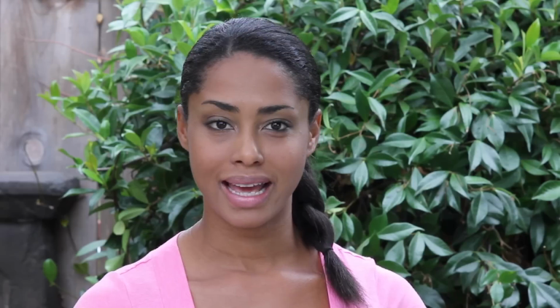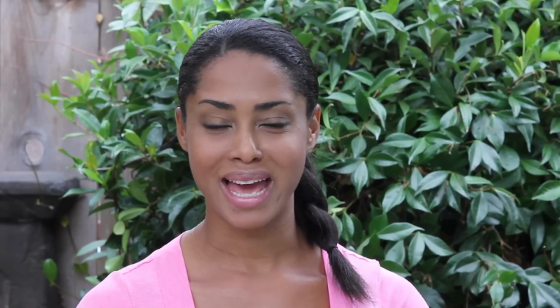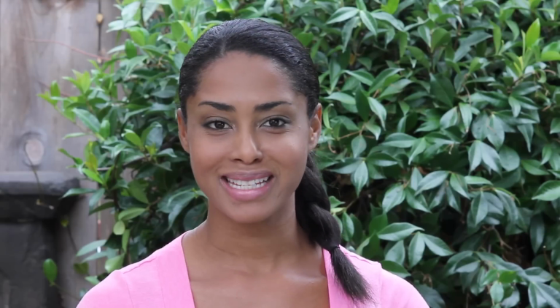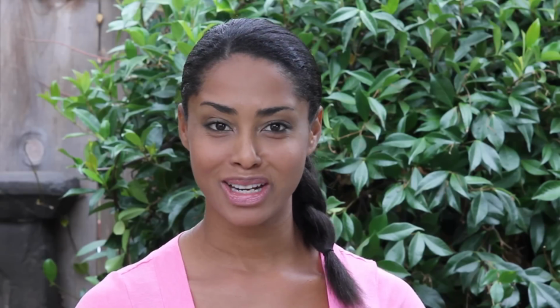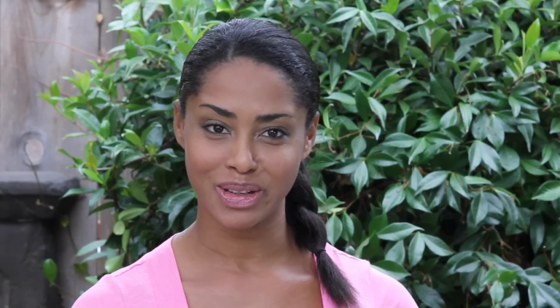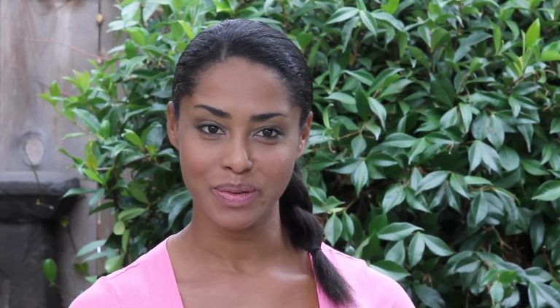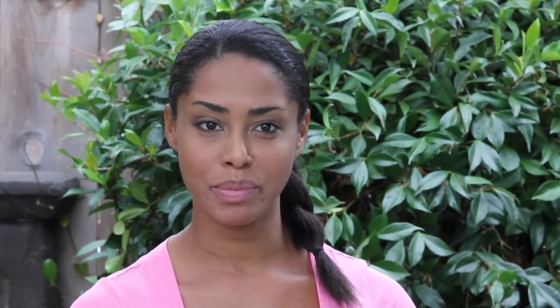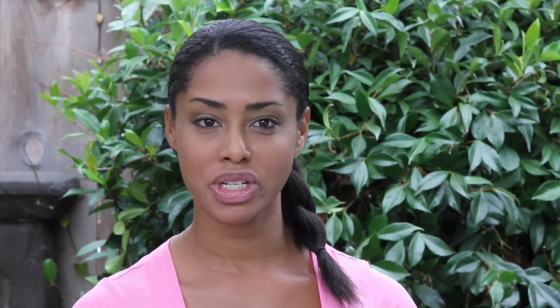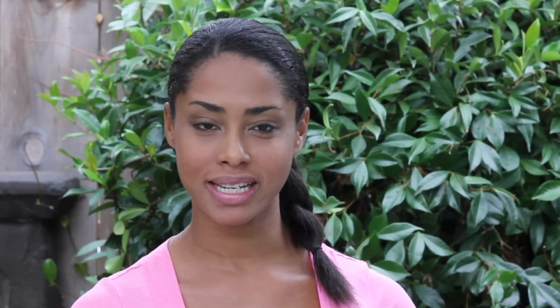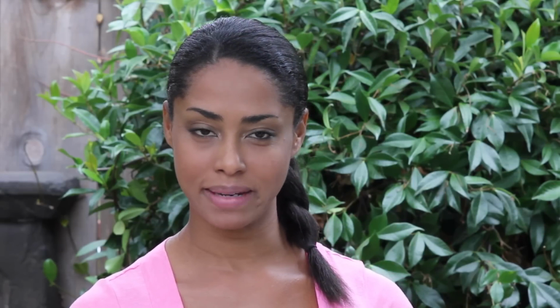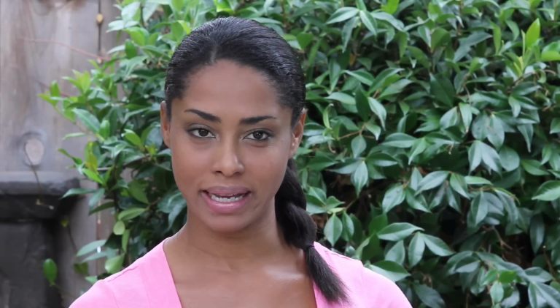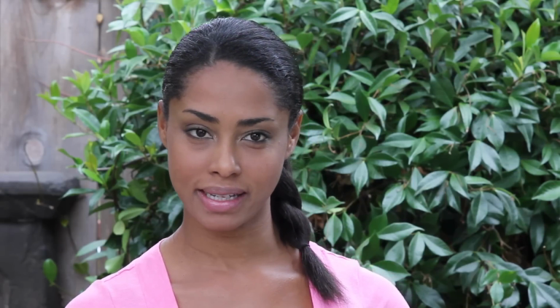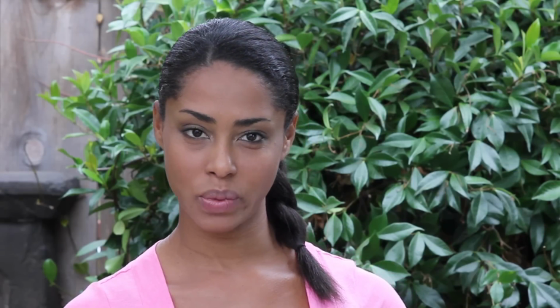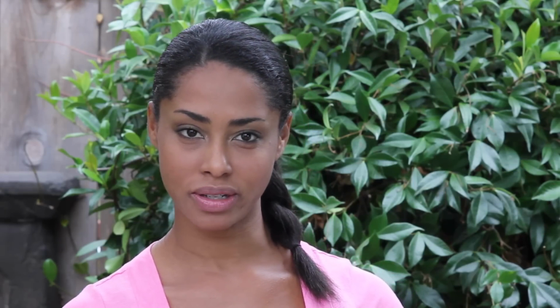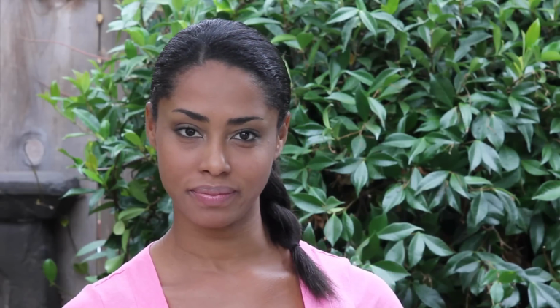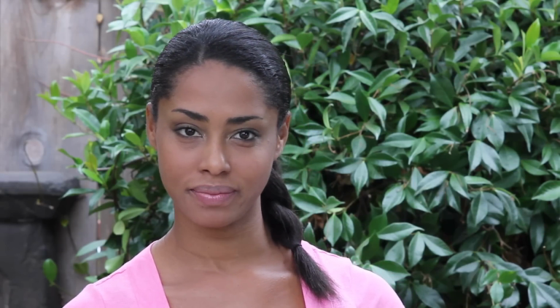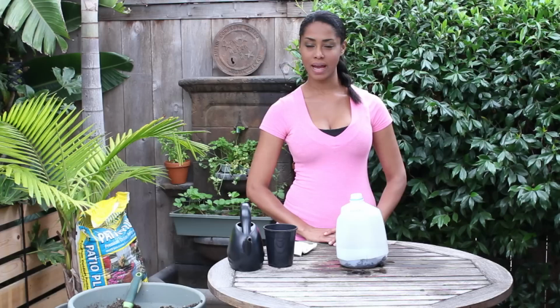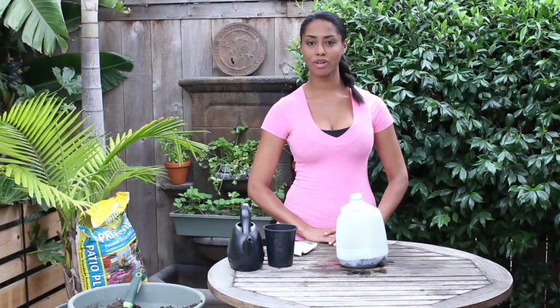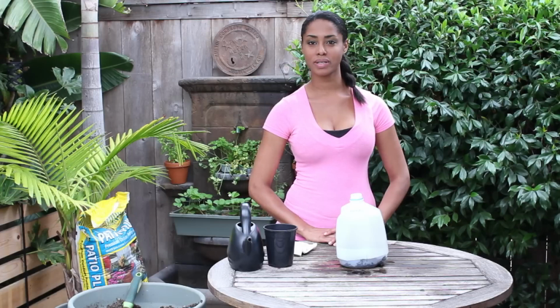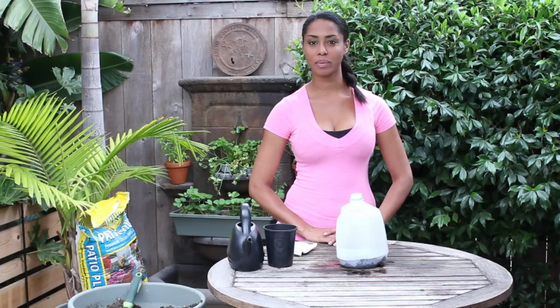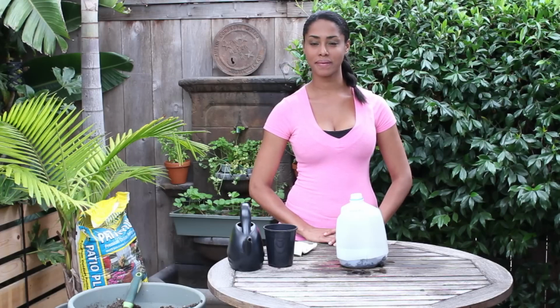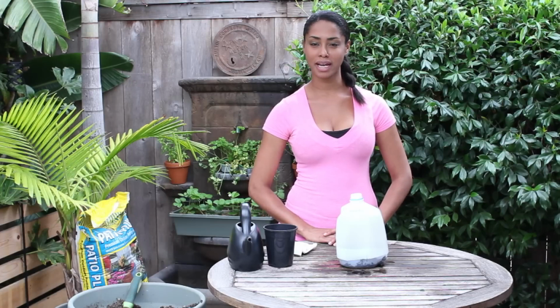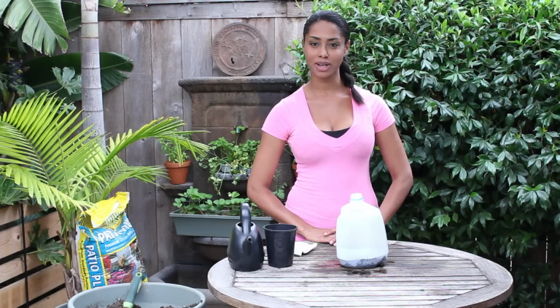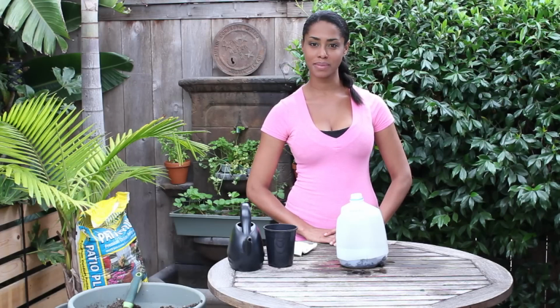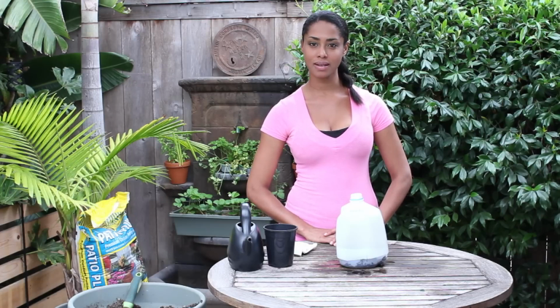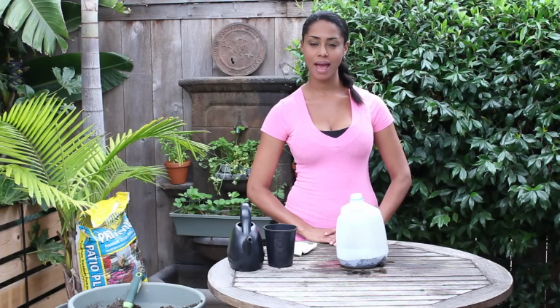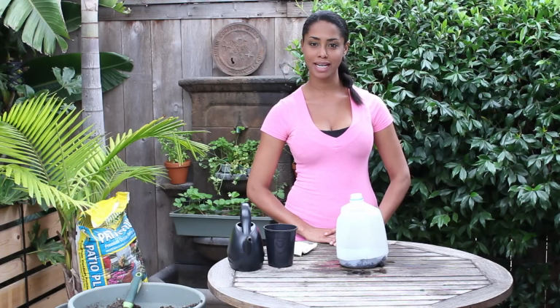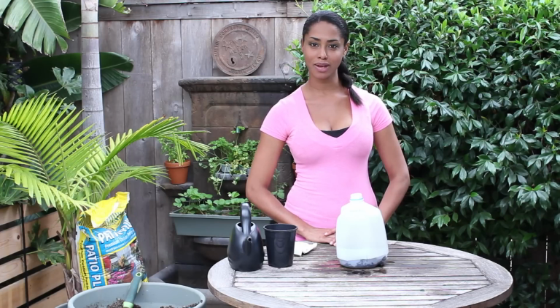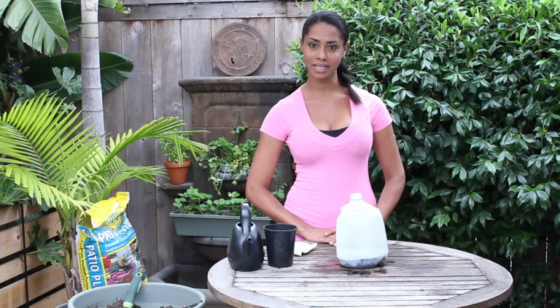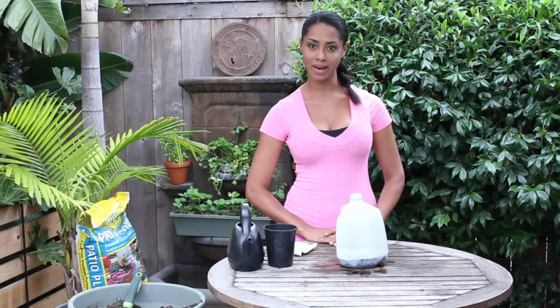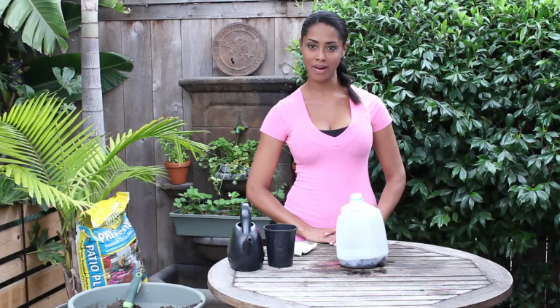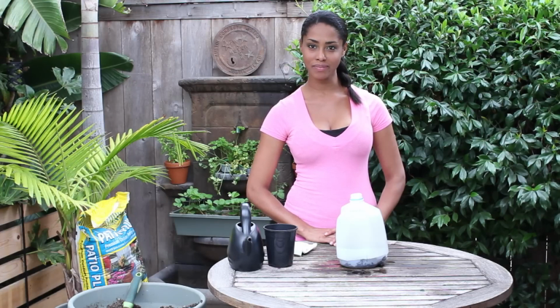And that is how to do milk jug seed planting in winter. I'm Farm to Table Chef Teka Thompson at TekaThompson.com. Thank you for watching.